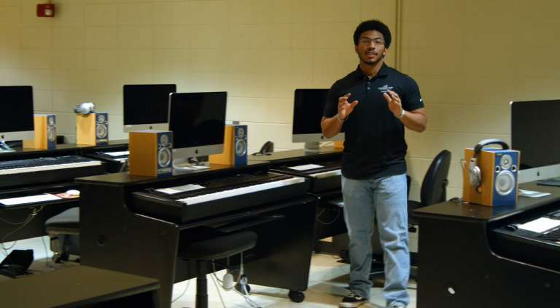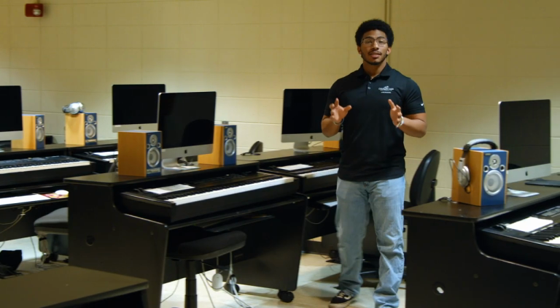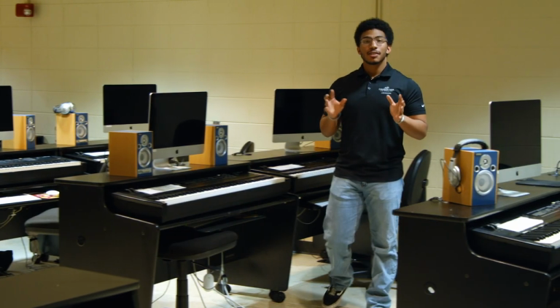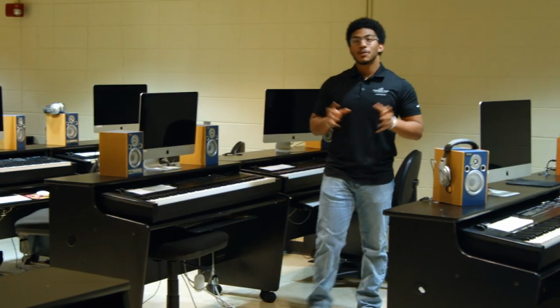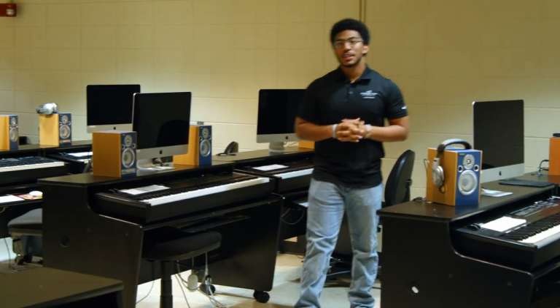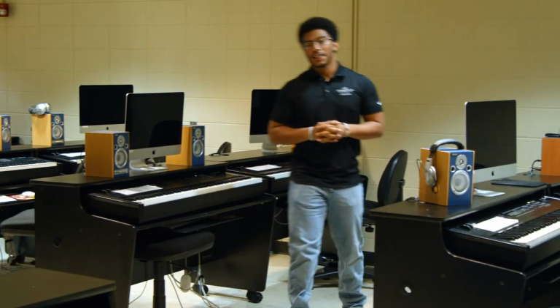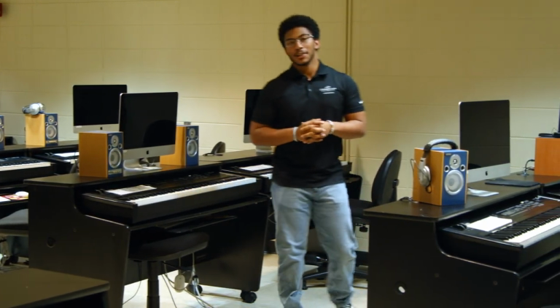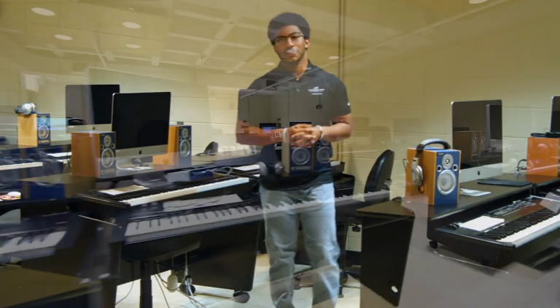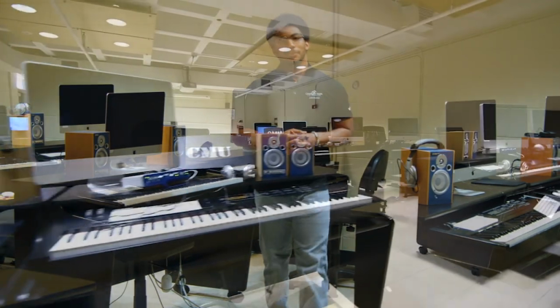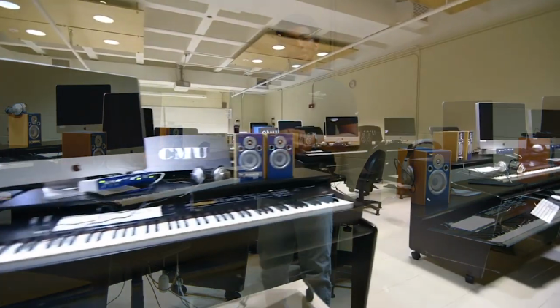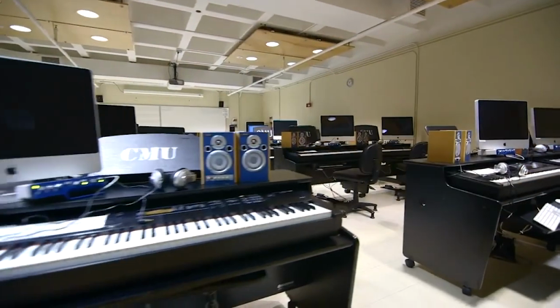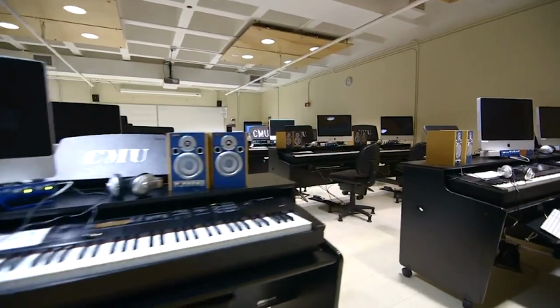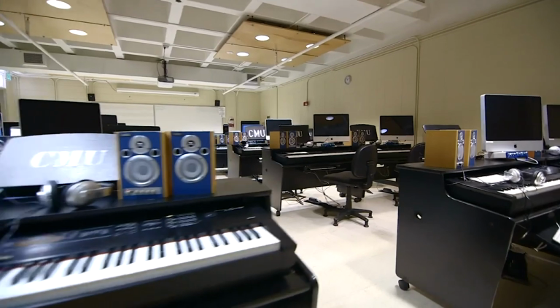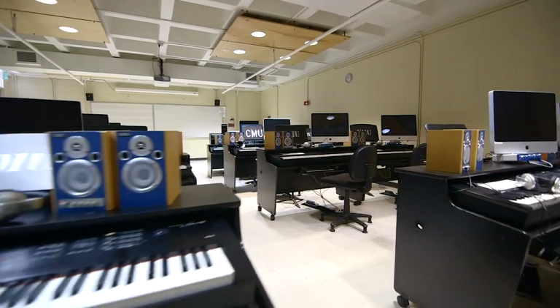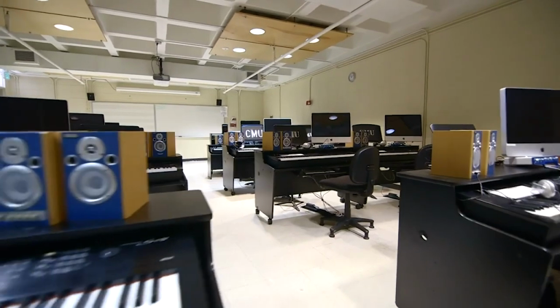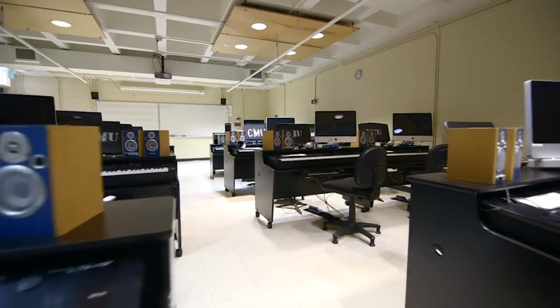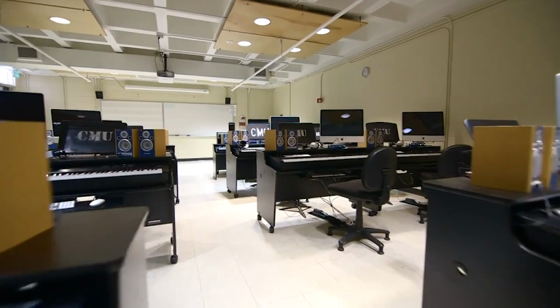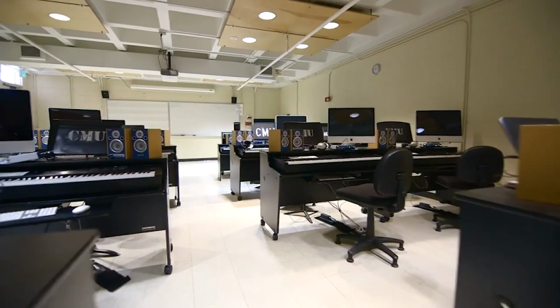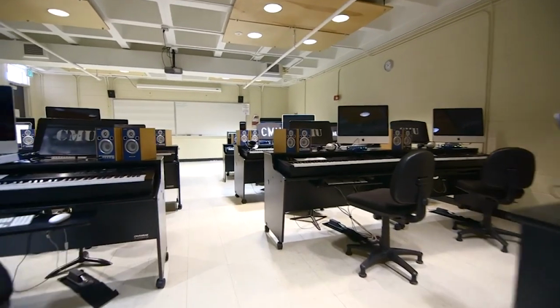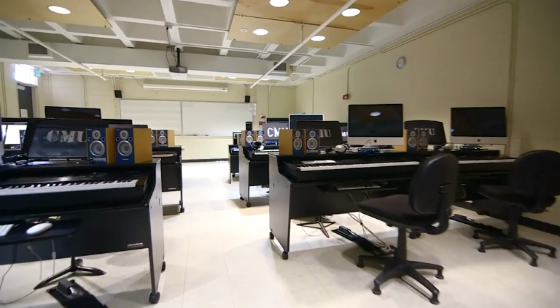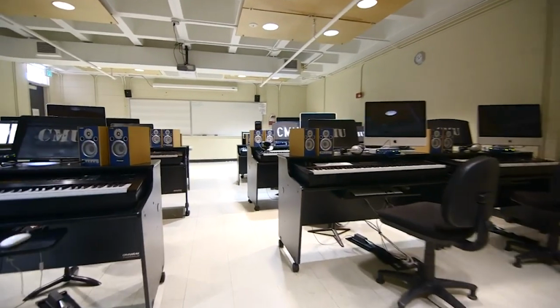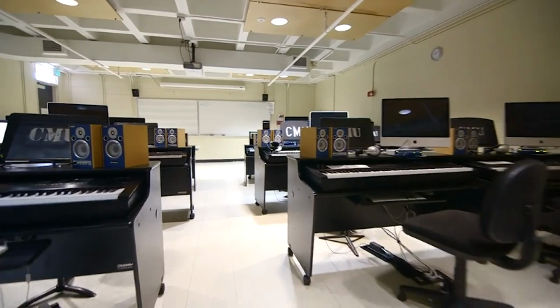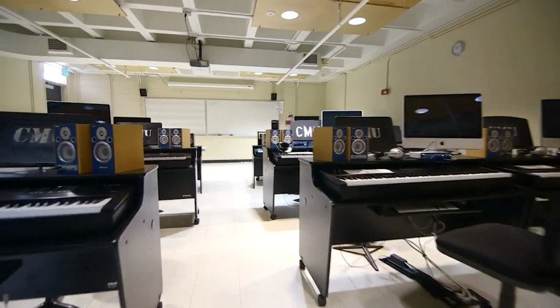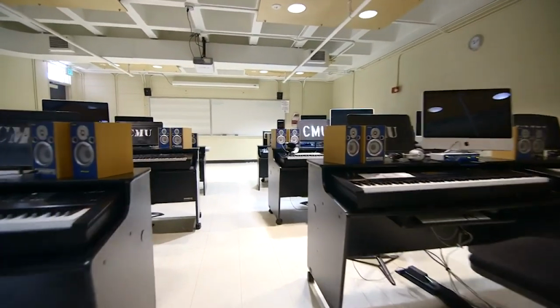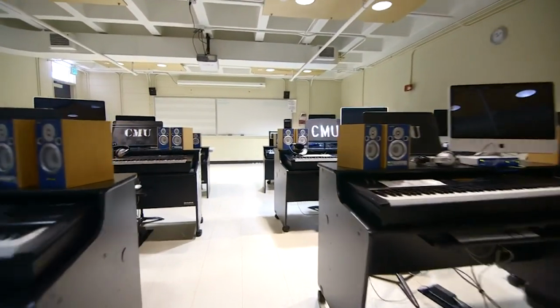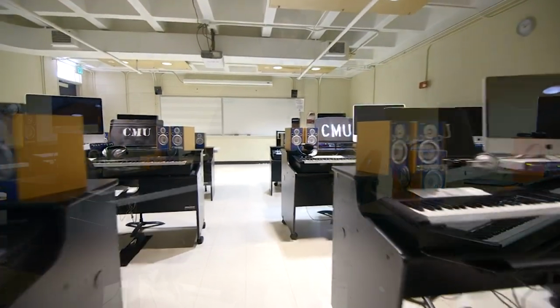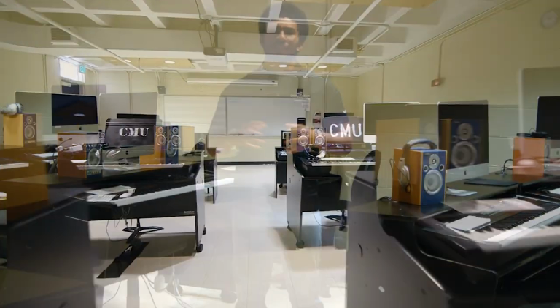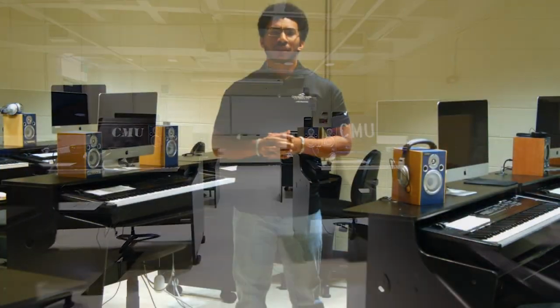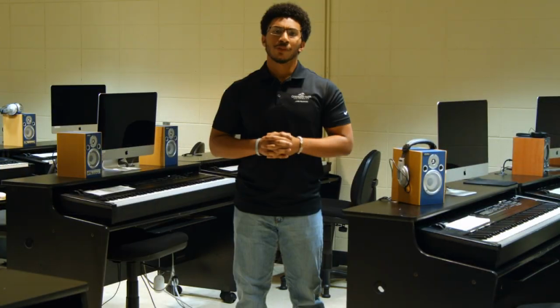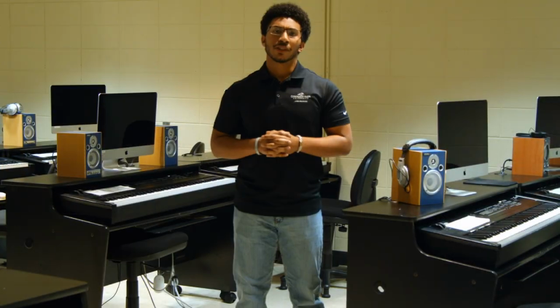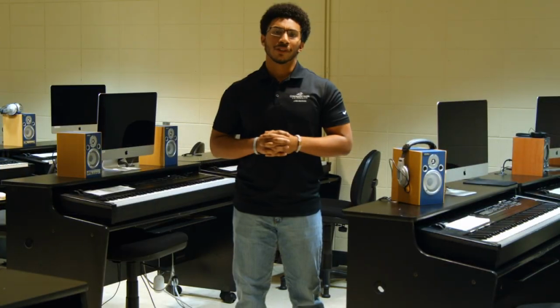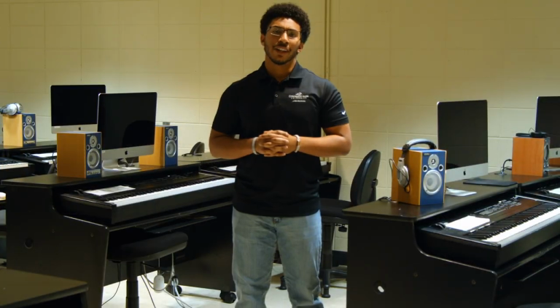This is our Music Technology Room. This is where you're going to be able to use state-of-the-art technology and software that's used in the music field today.